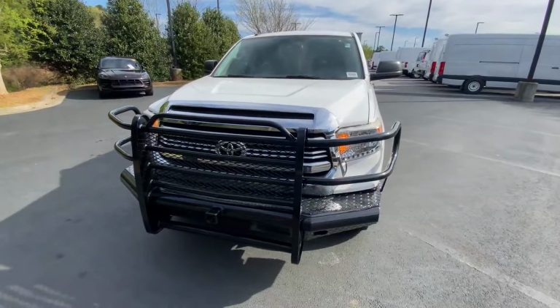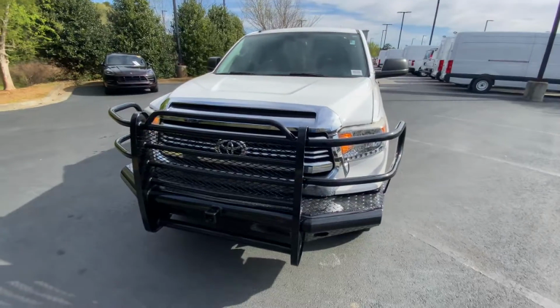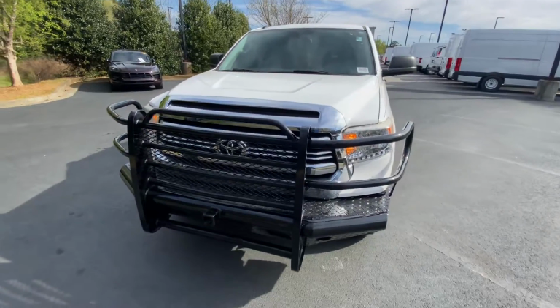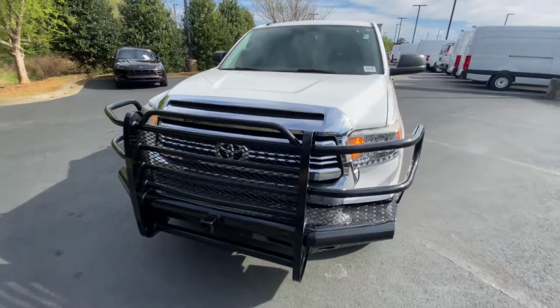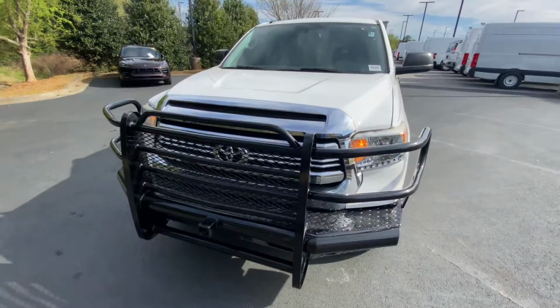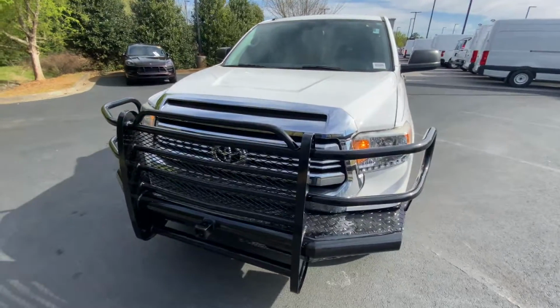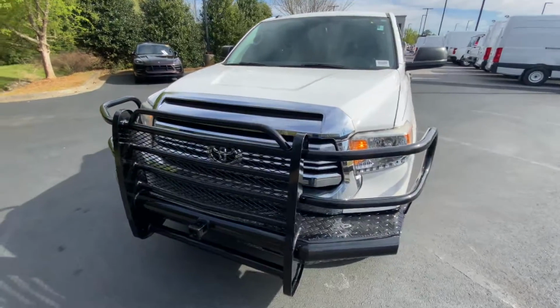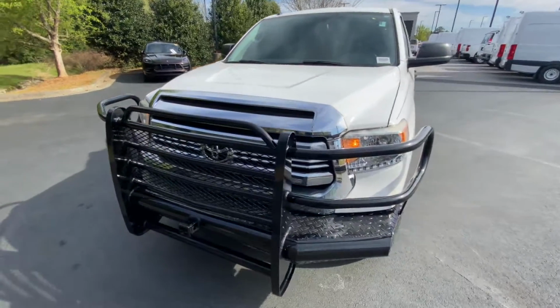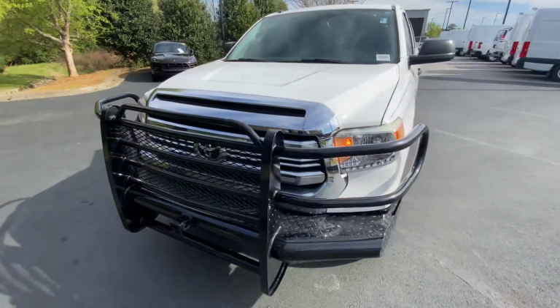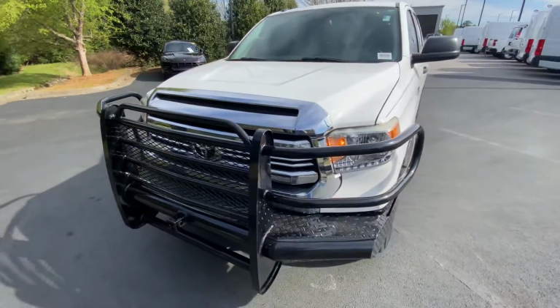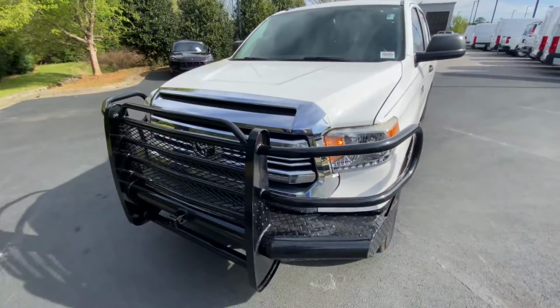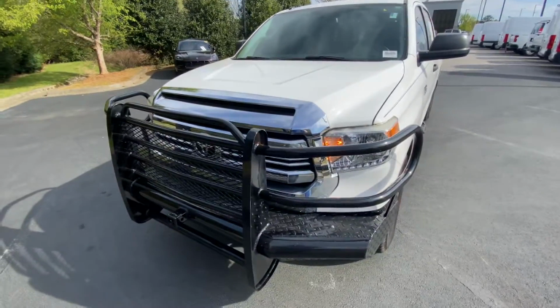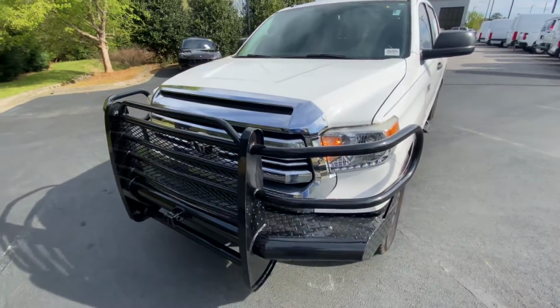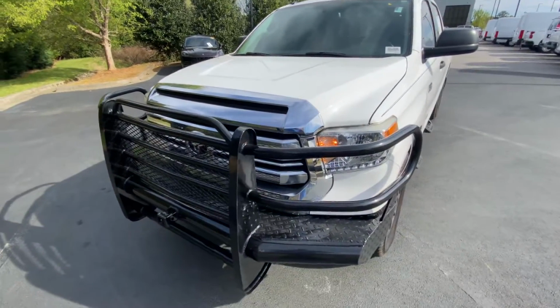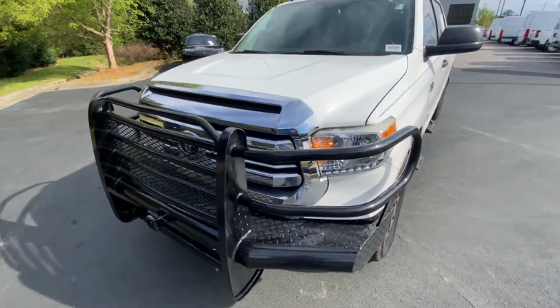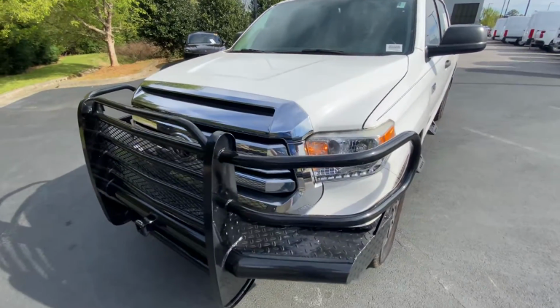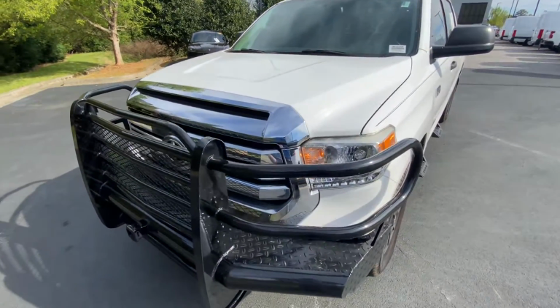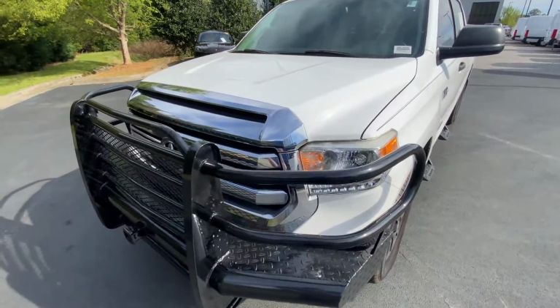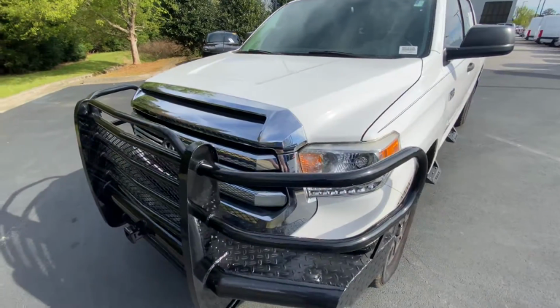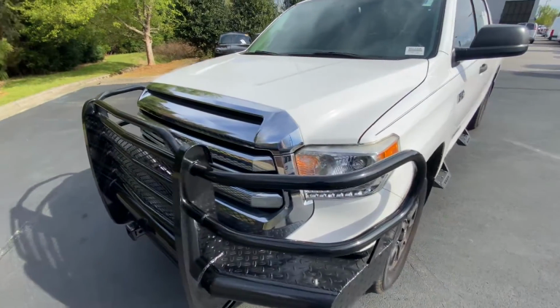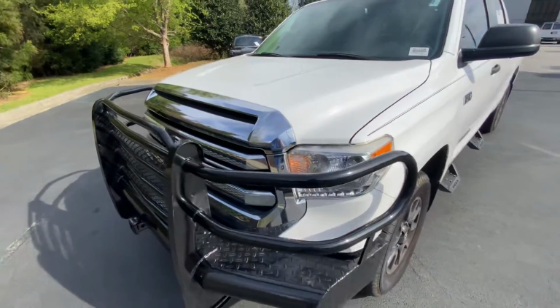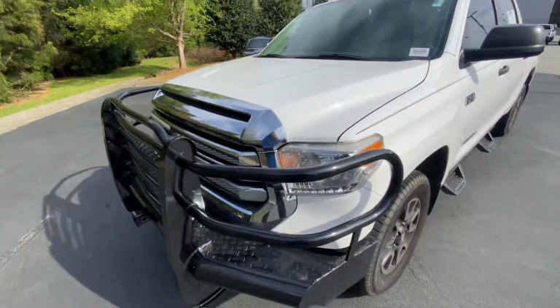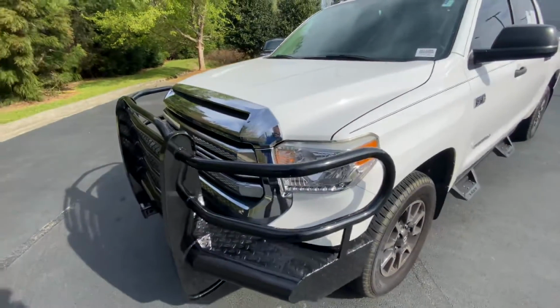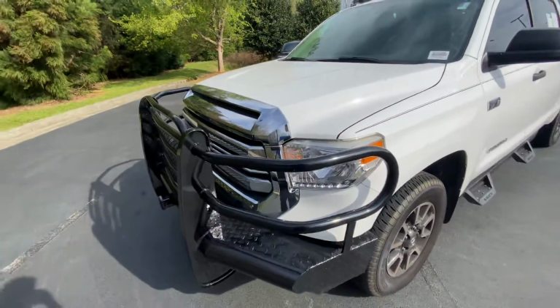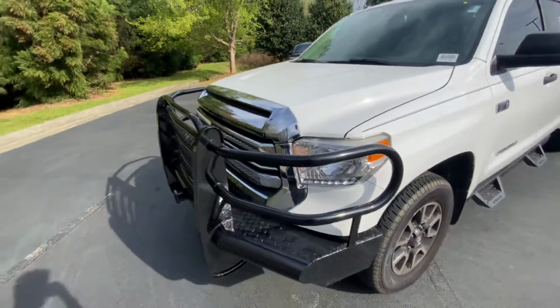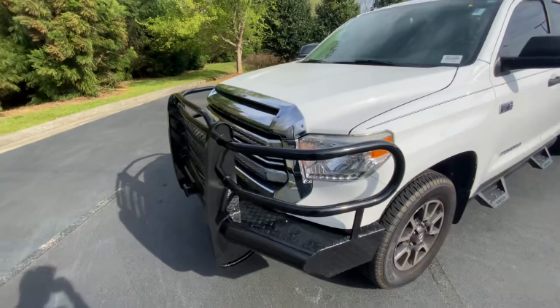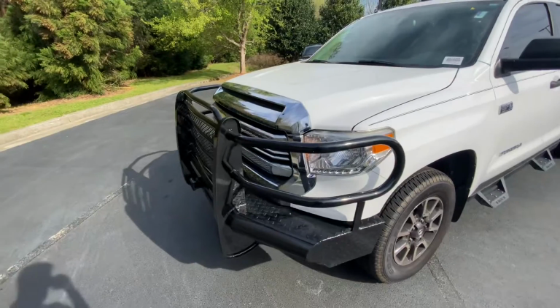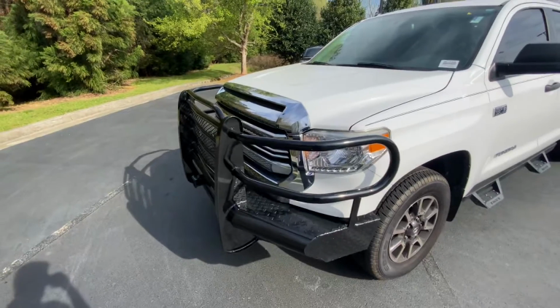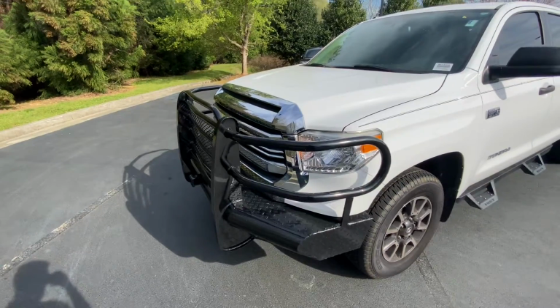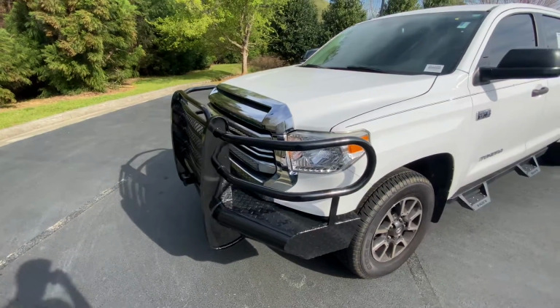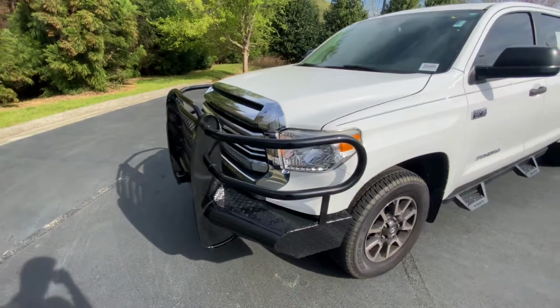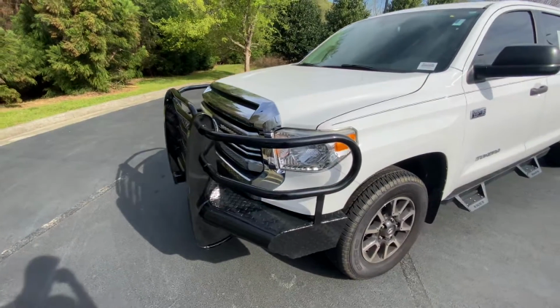Hey there, this is Caleb at Rick Hendricks Chevrolet in Buford. I'd like to introduce you to your new 2017 Toyota Tundra.